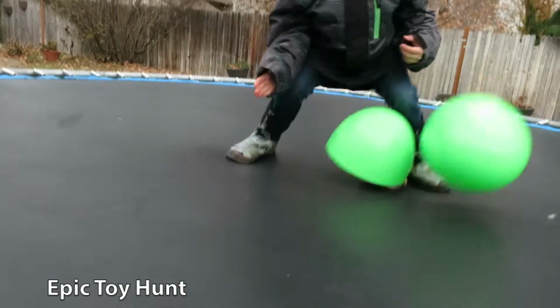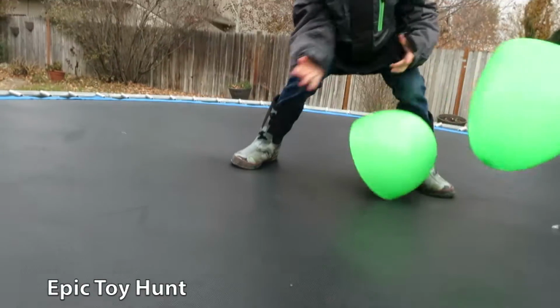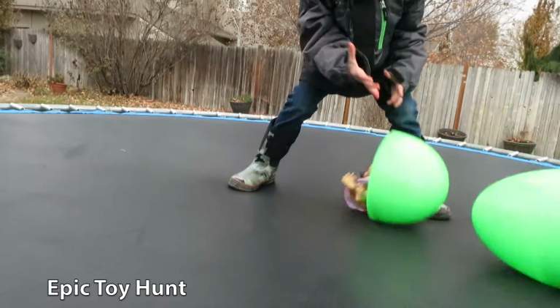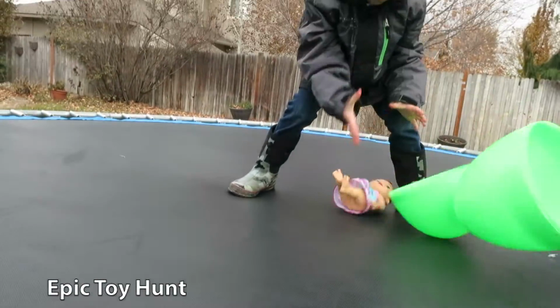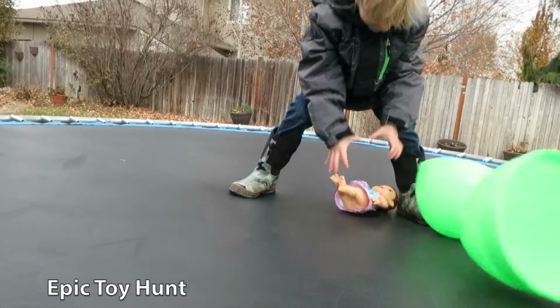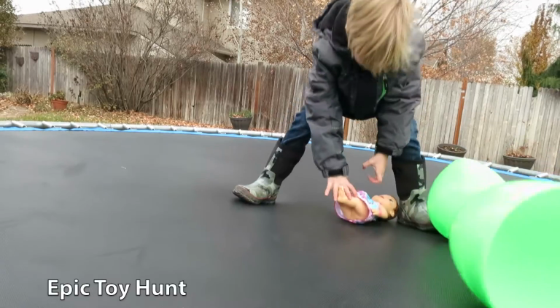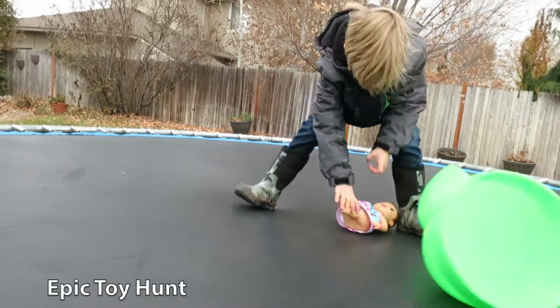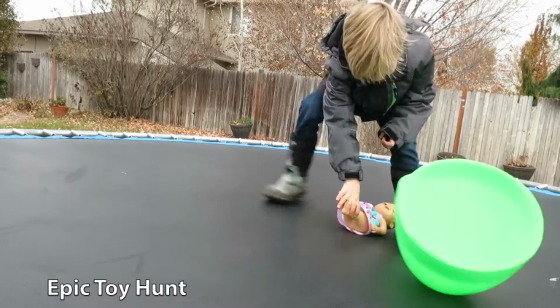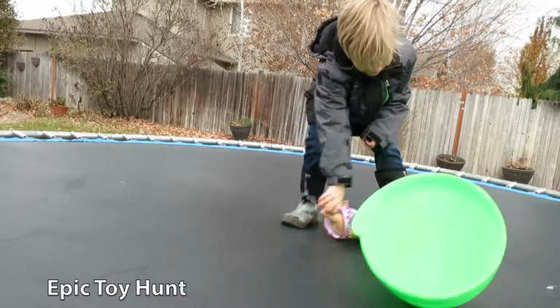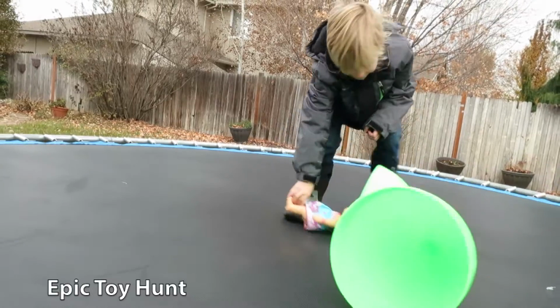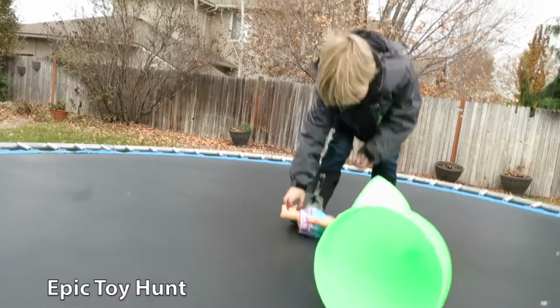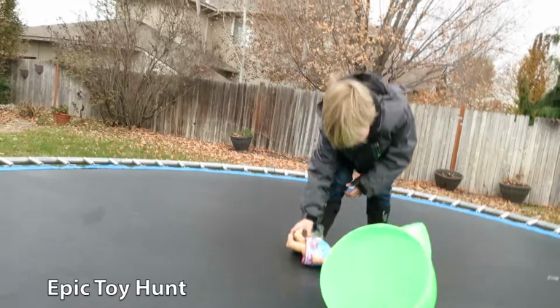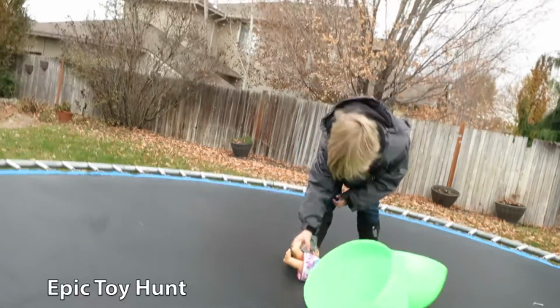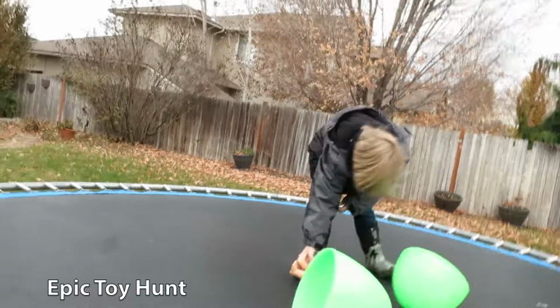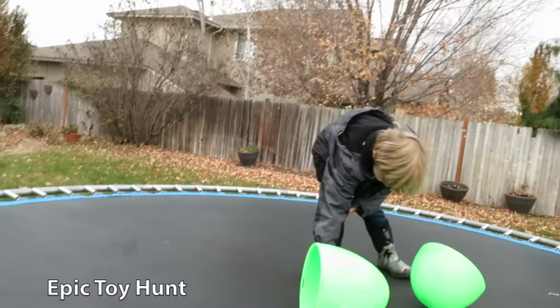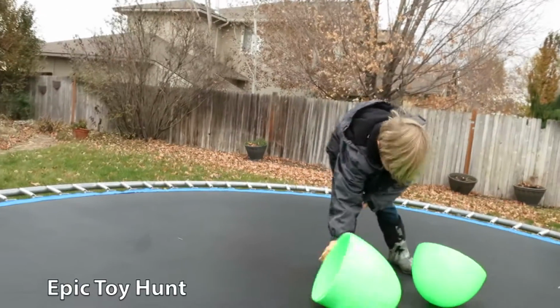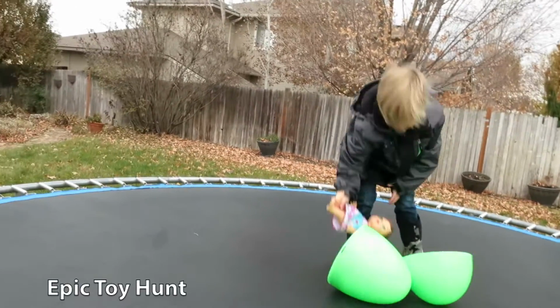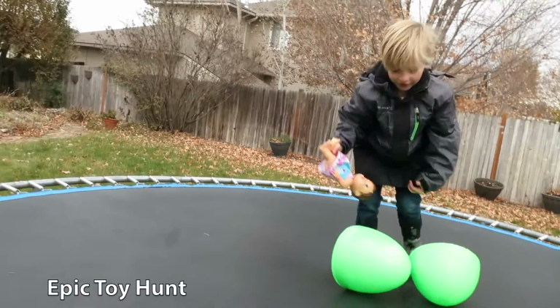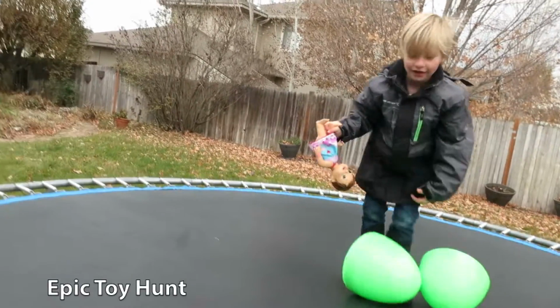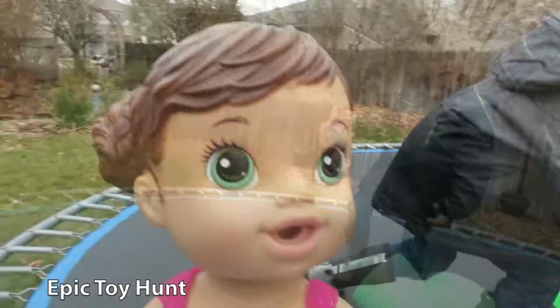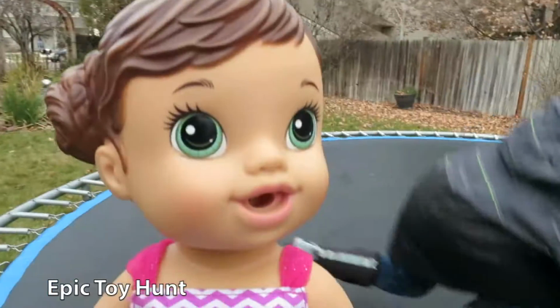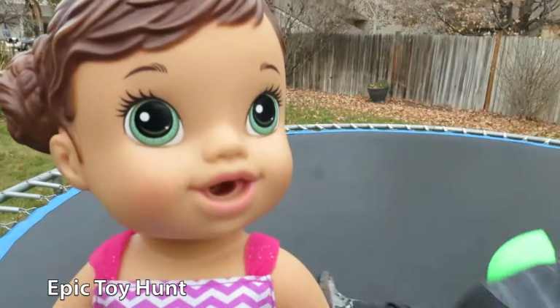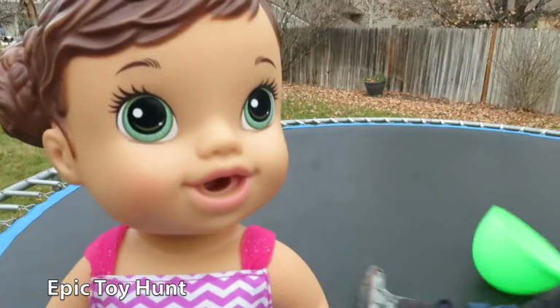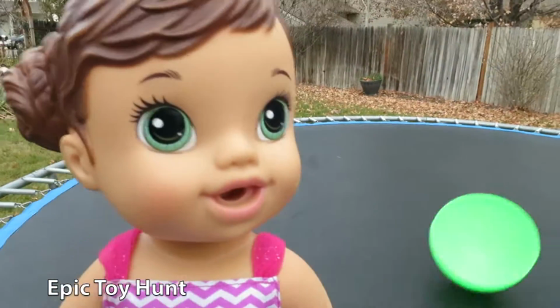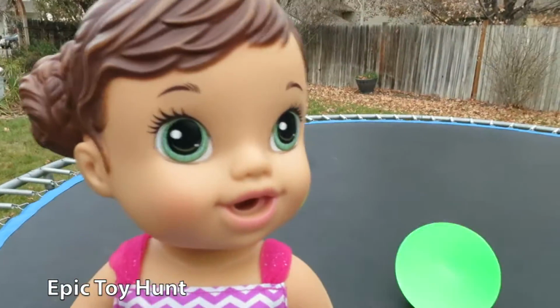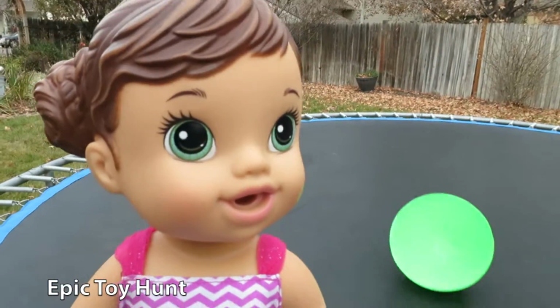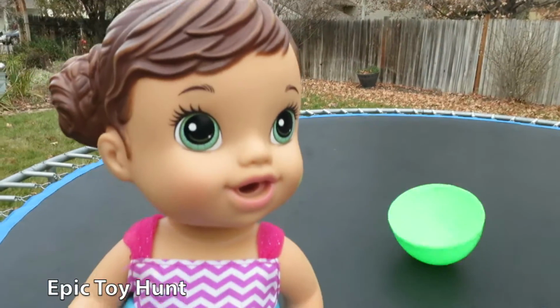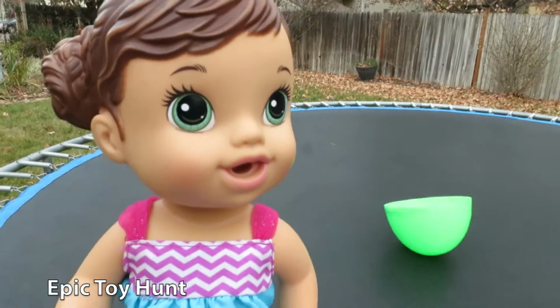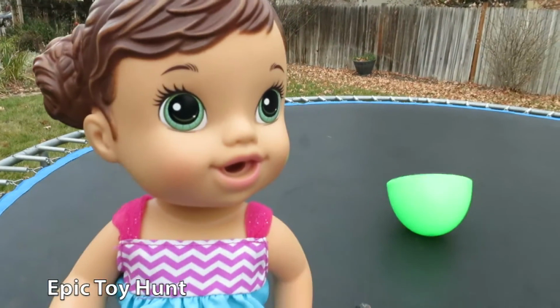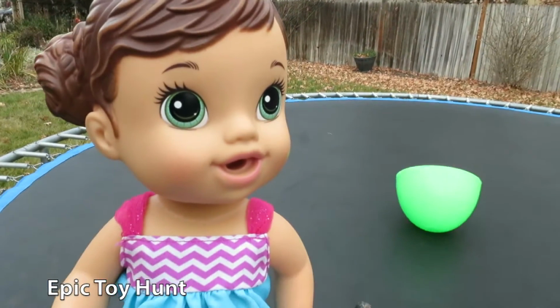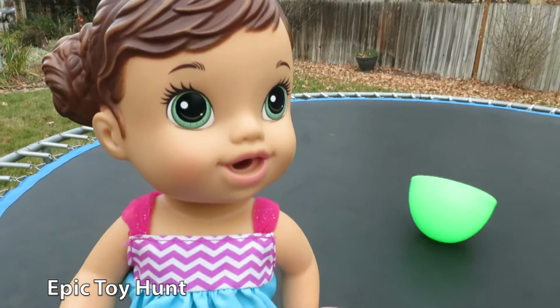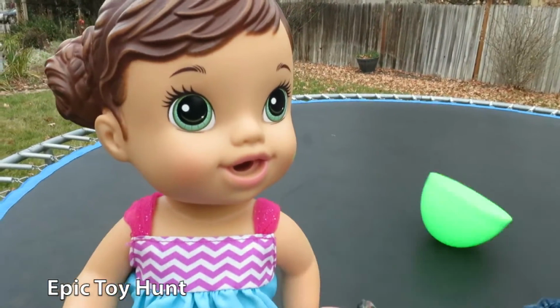Oh, Leopard! Teacup Surprise Baby Alive!